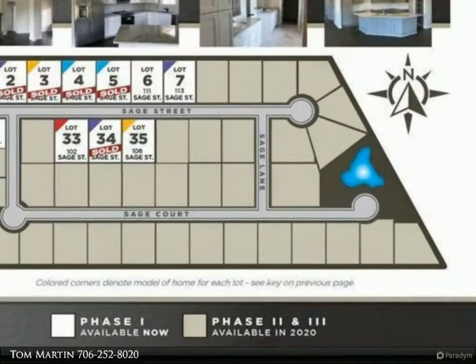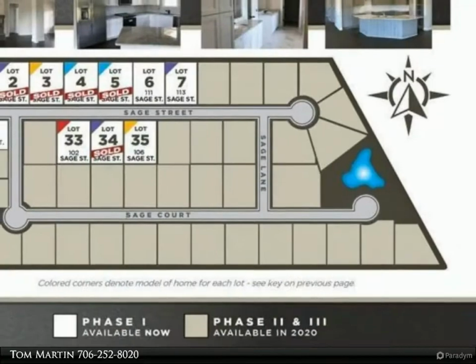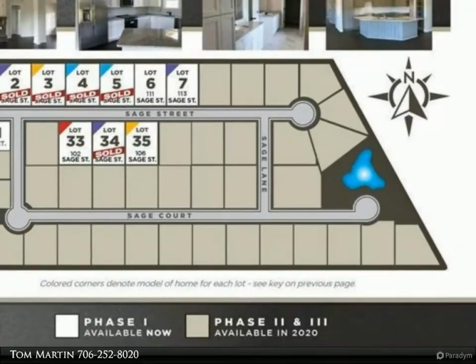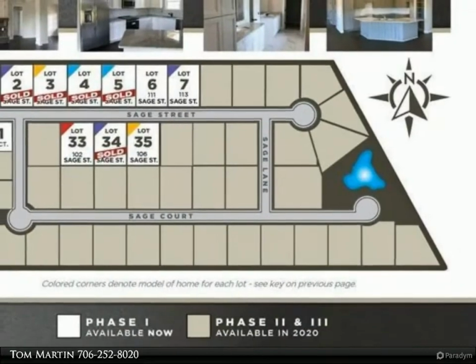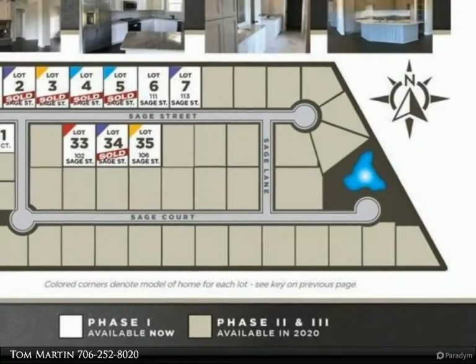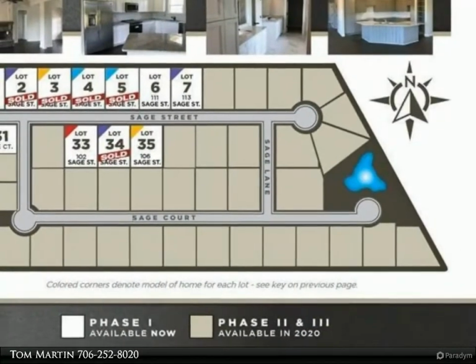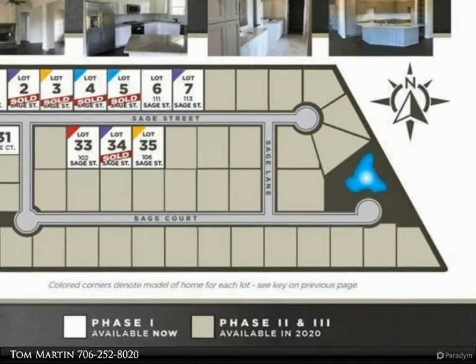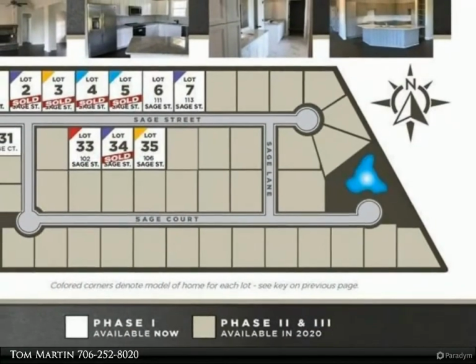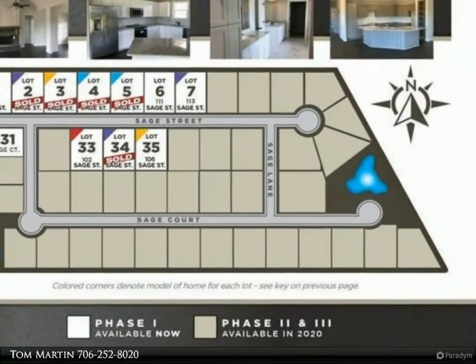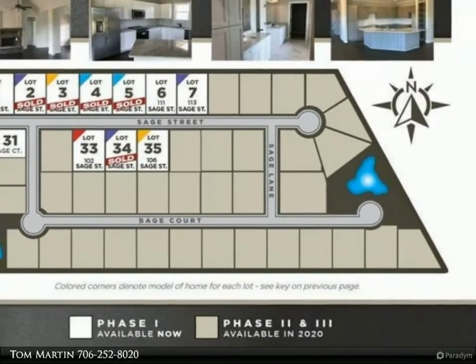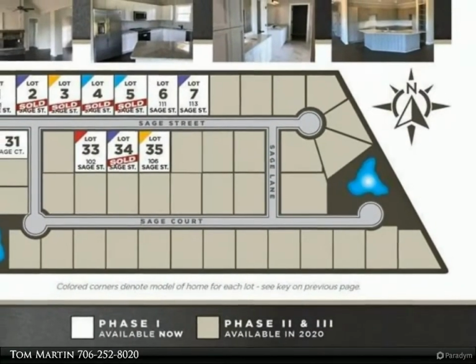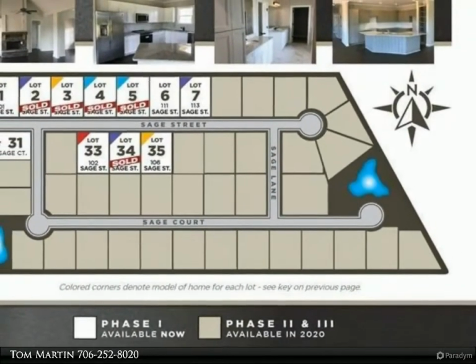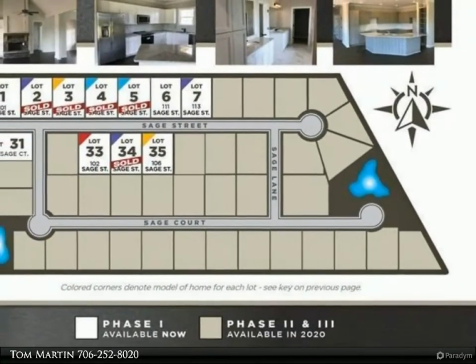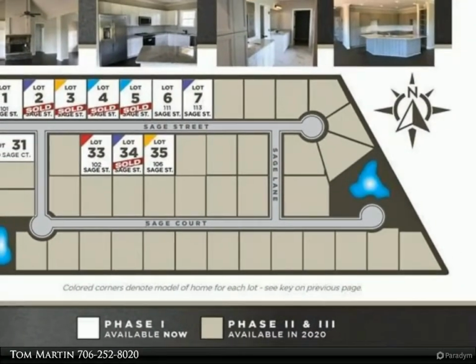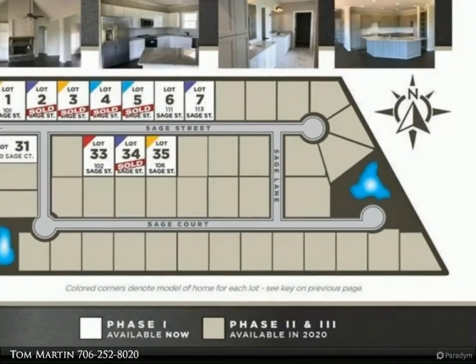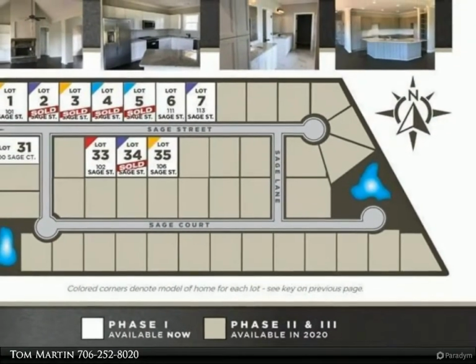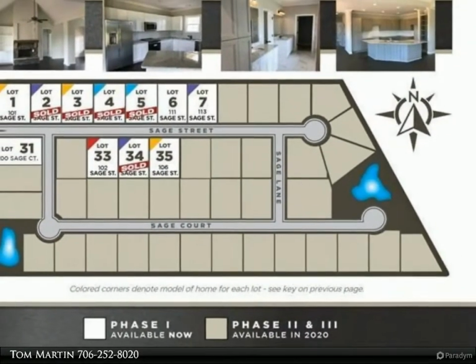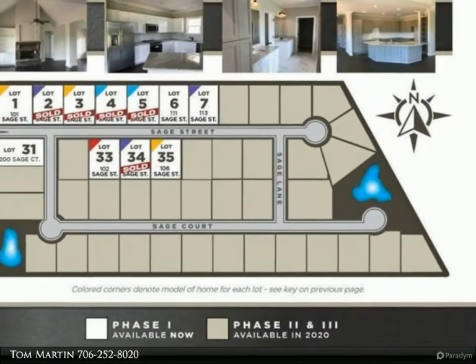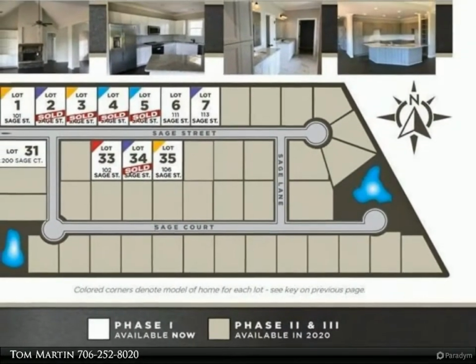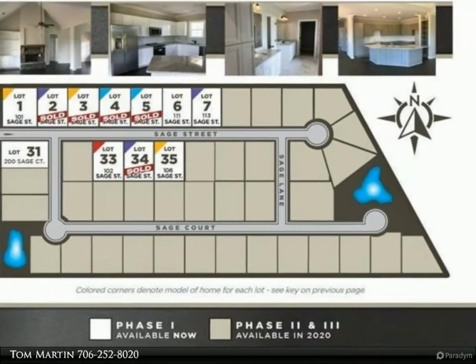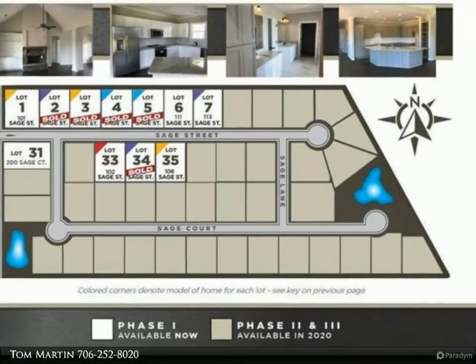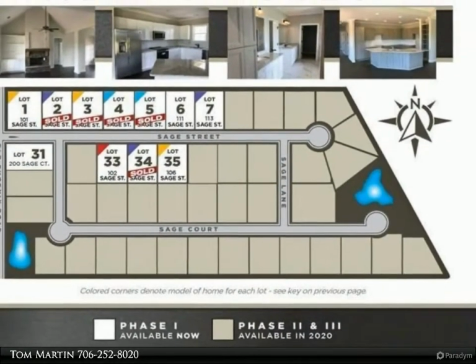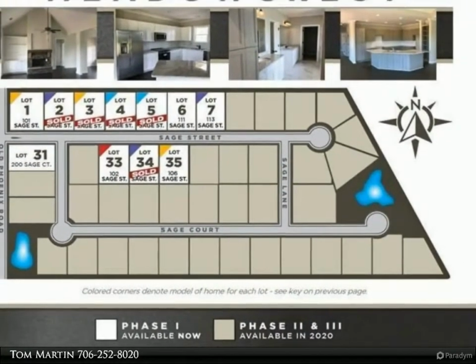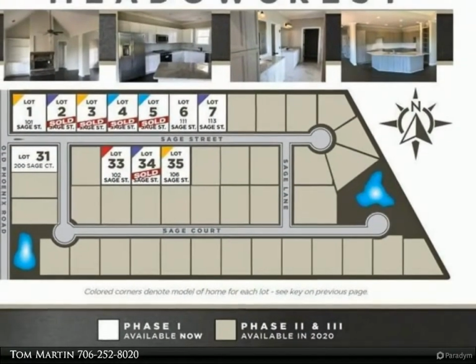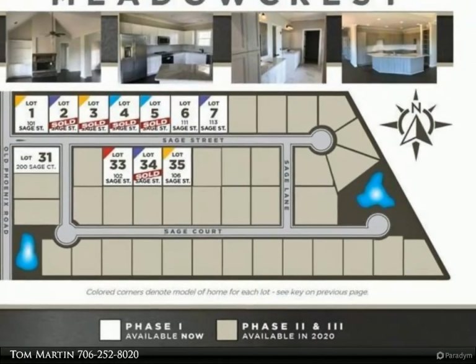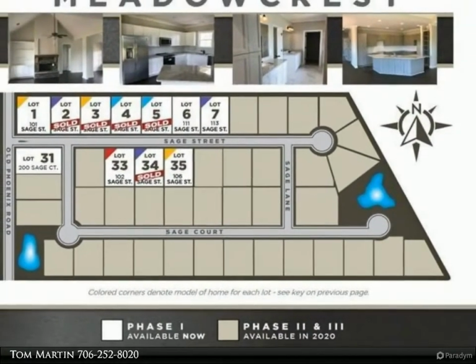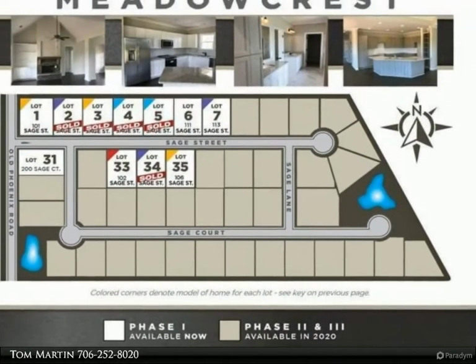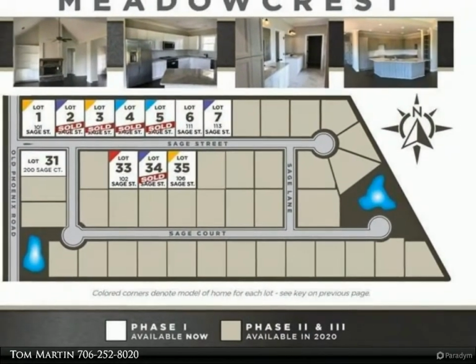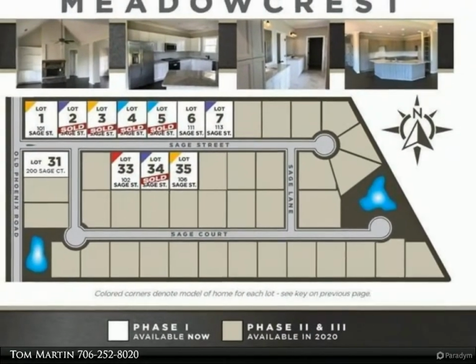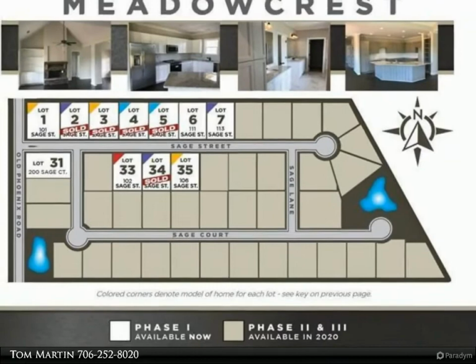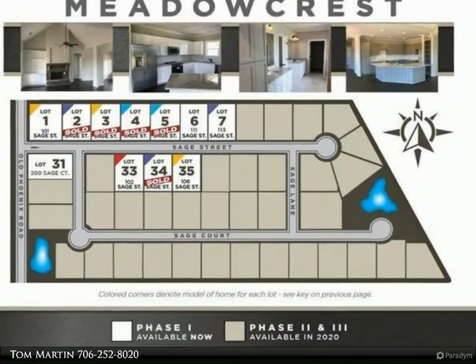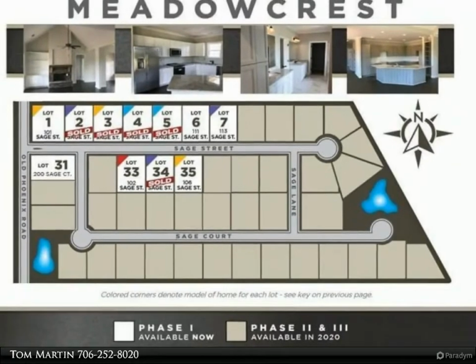Master bedroom with vaulted ceiling. Master bath with dual sinks, separate tile shower and tub.